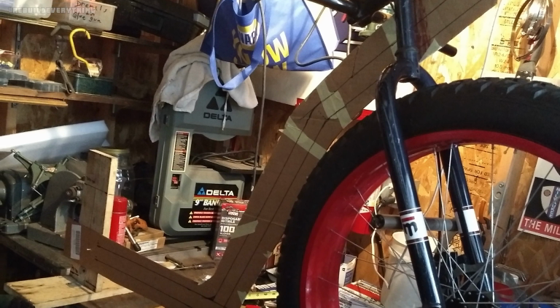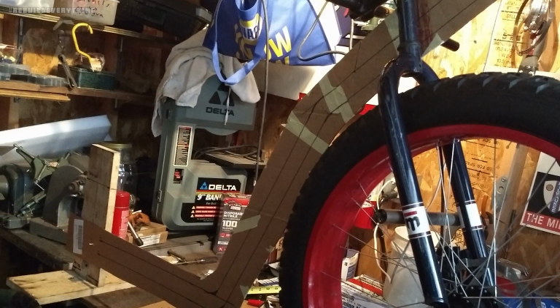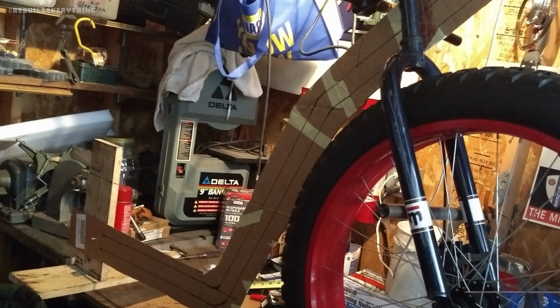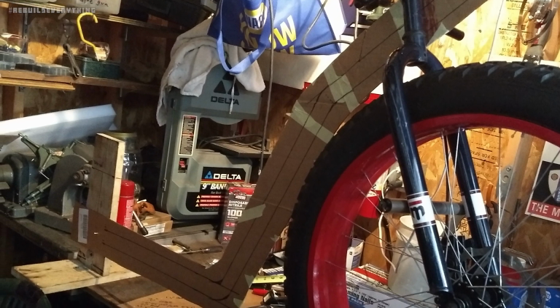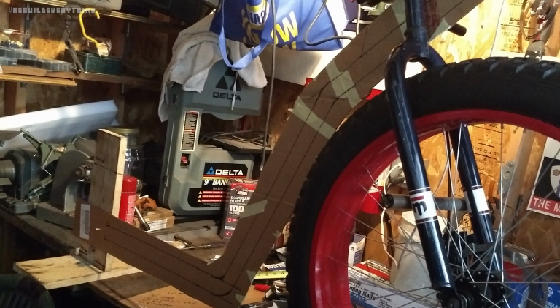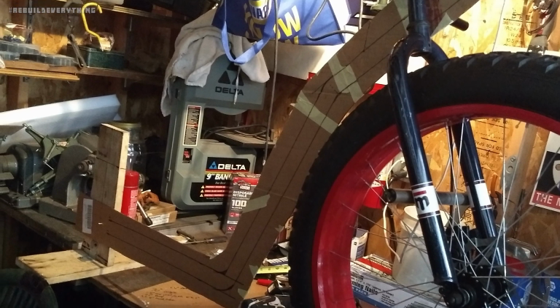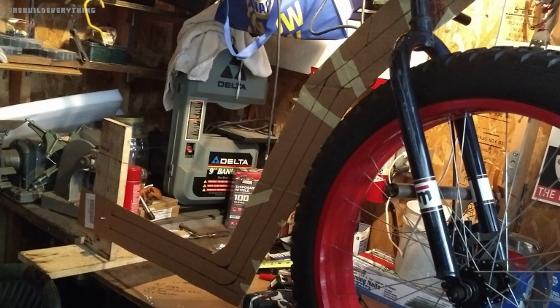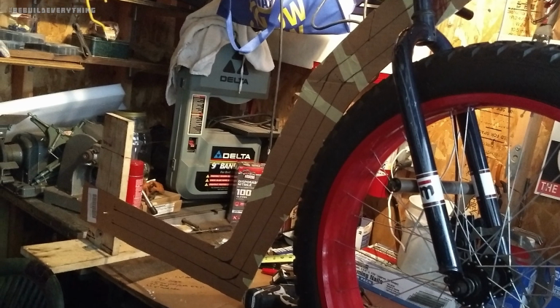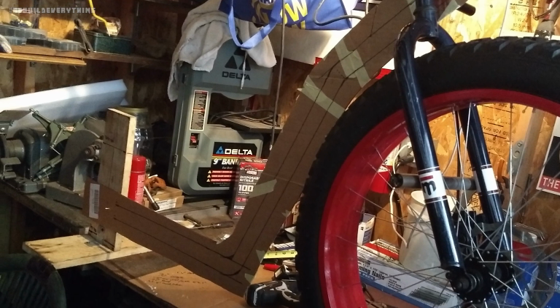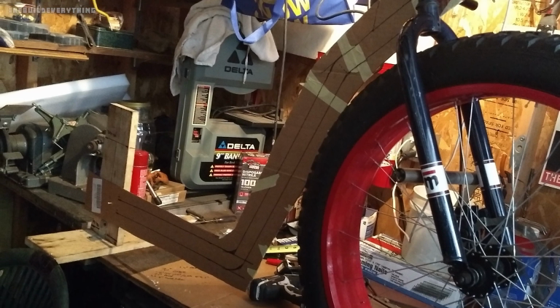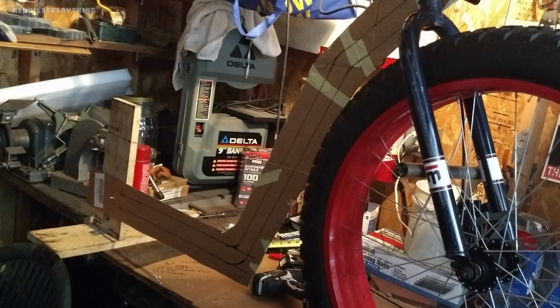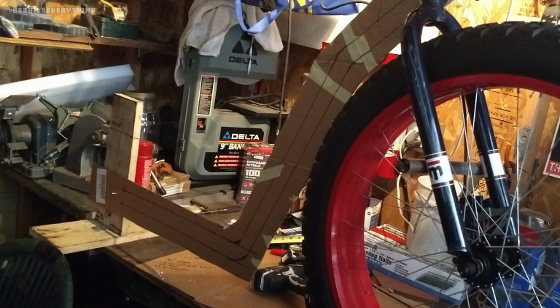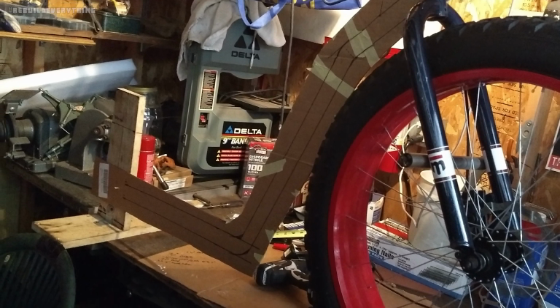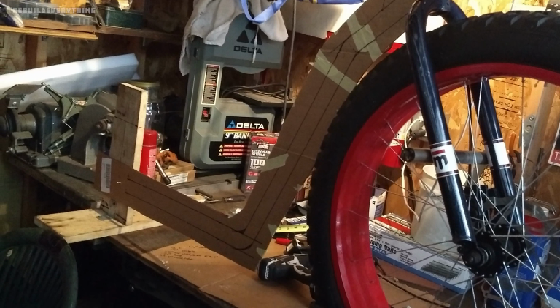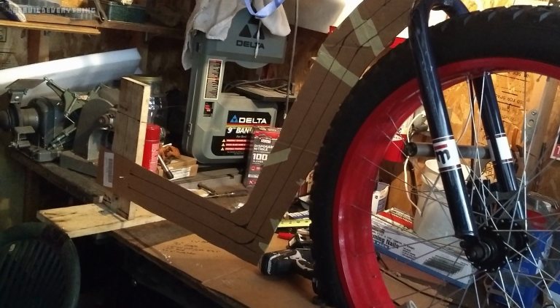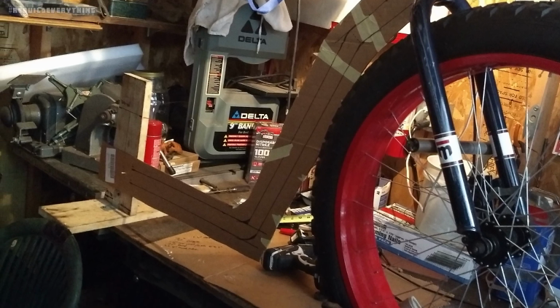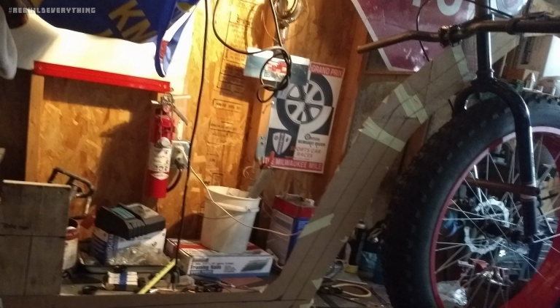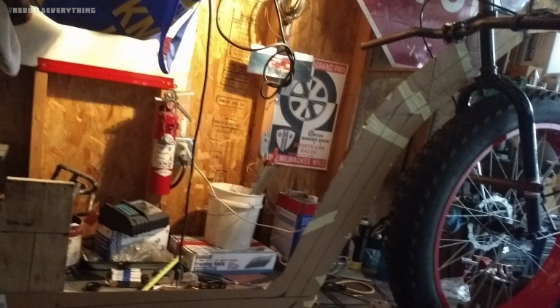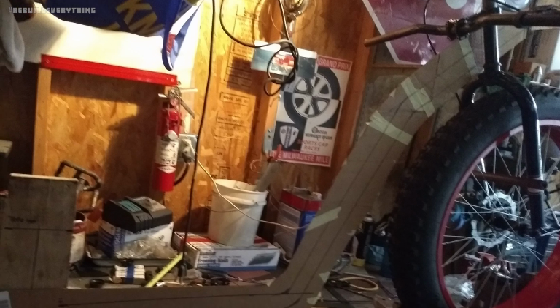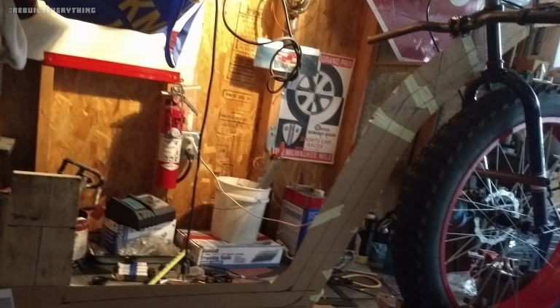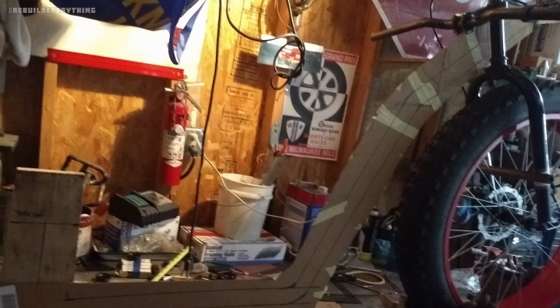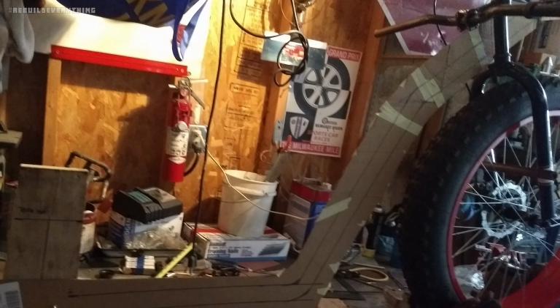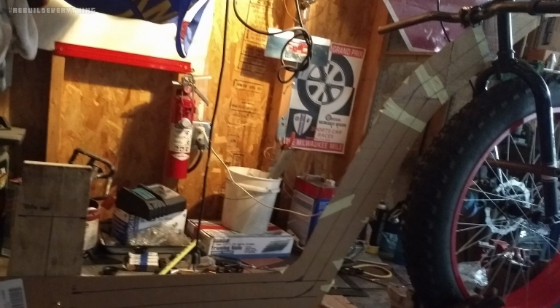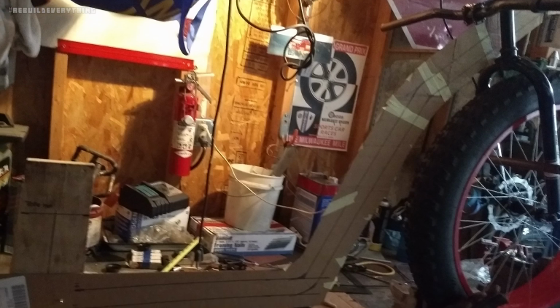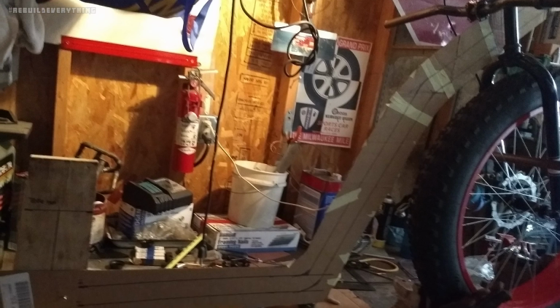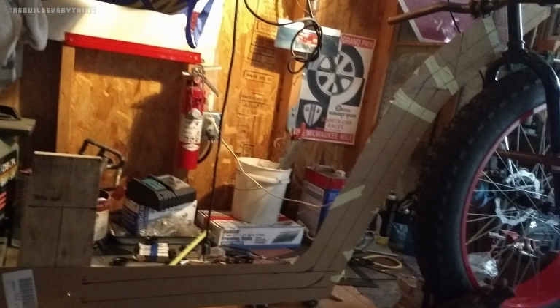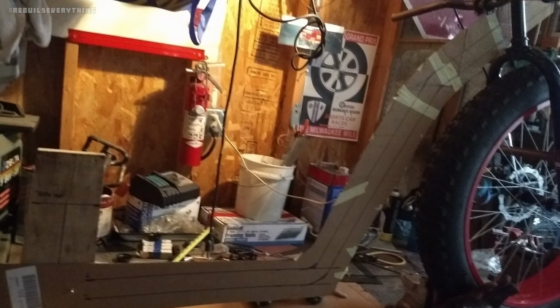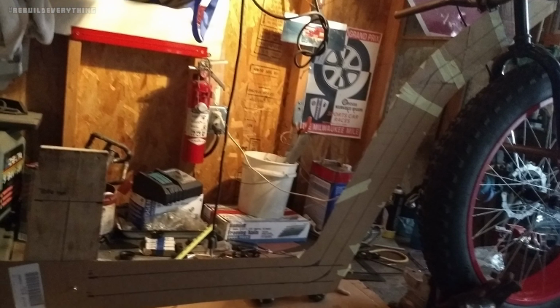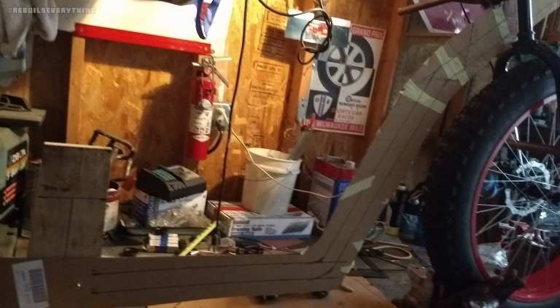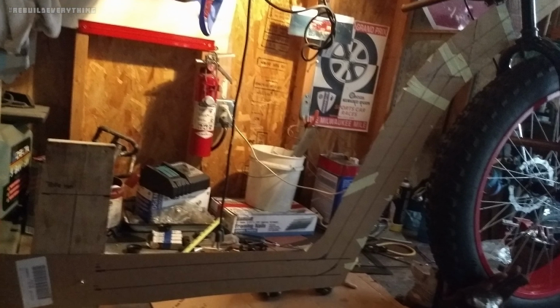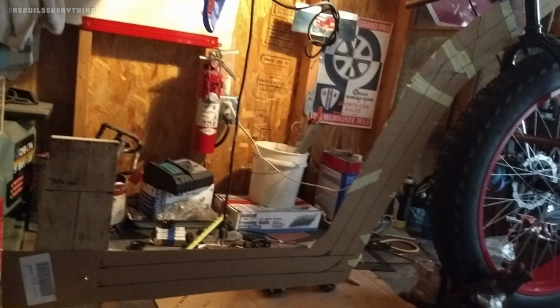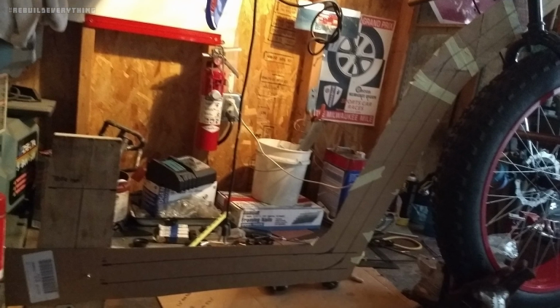Then I used the size of my tube and my known measurements to go ahead and lay out a basic frame on some cardboard.